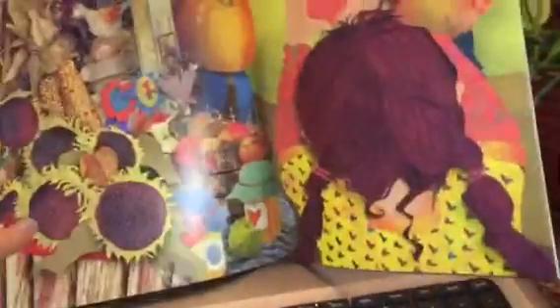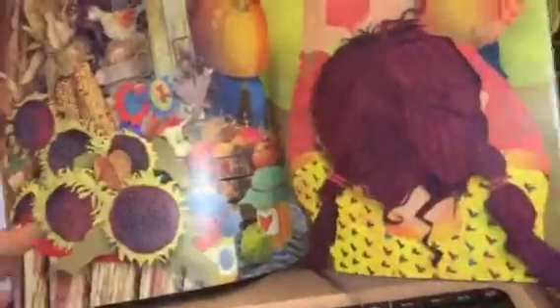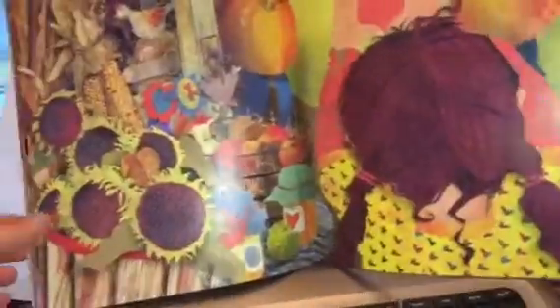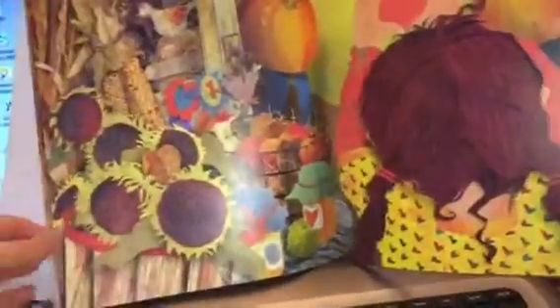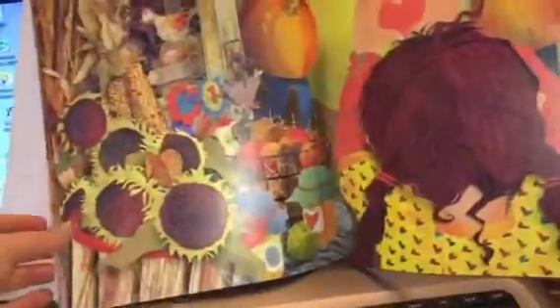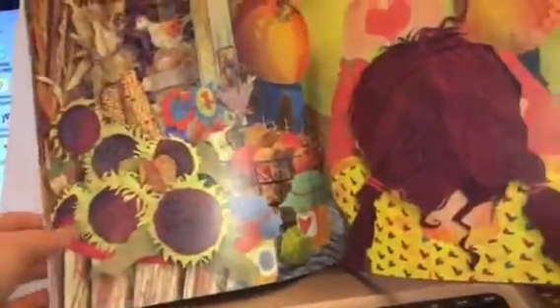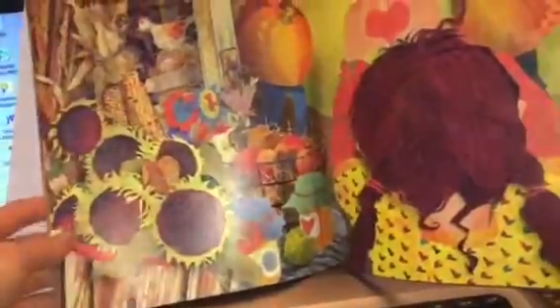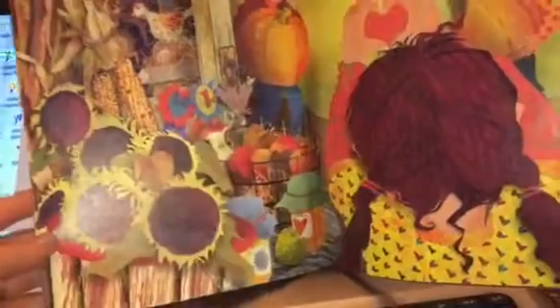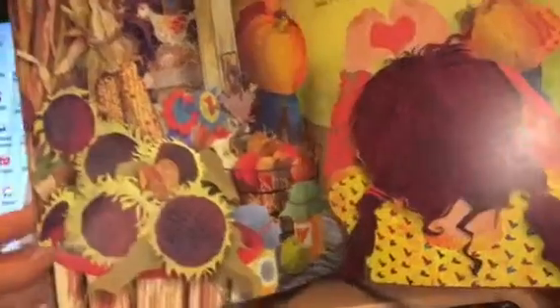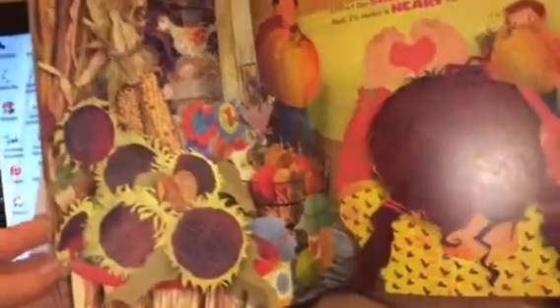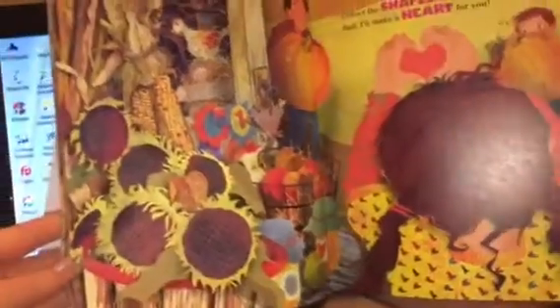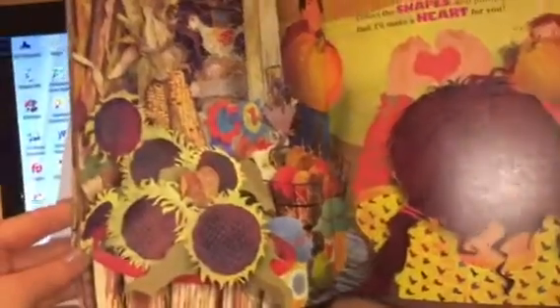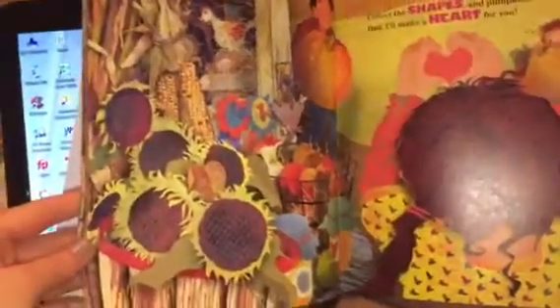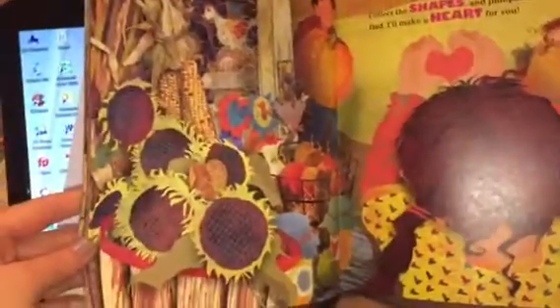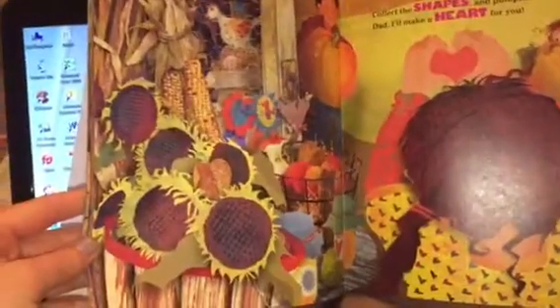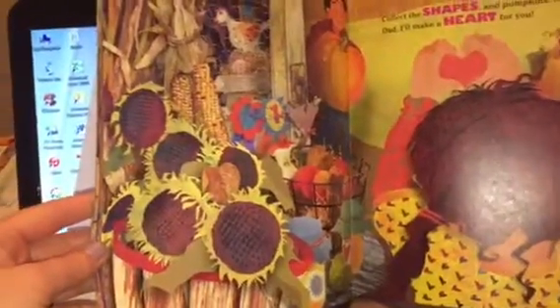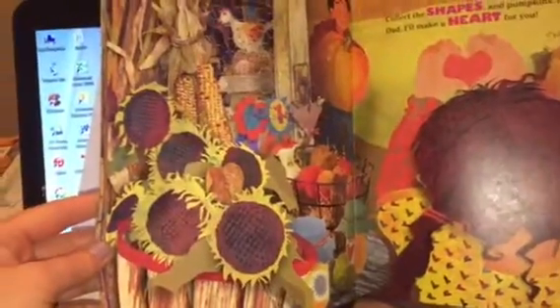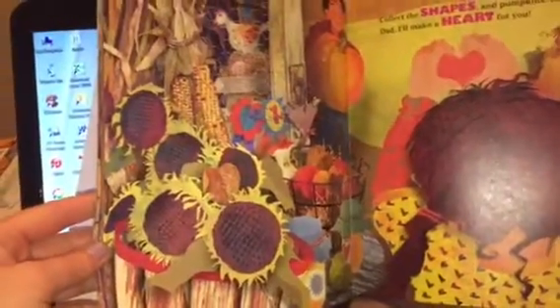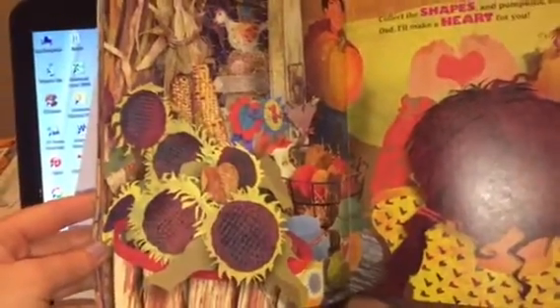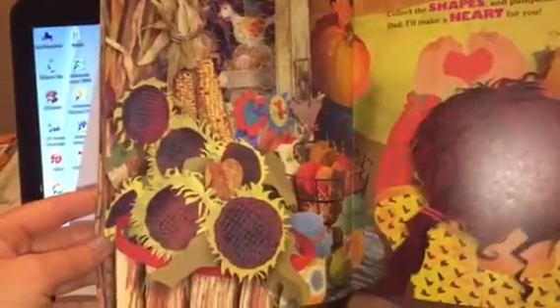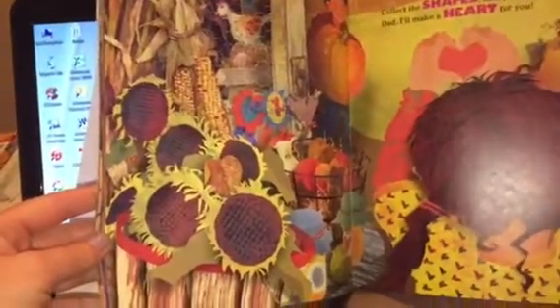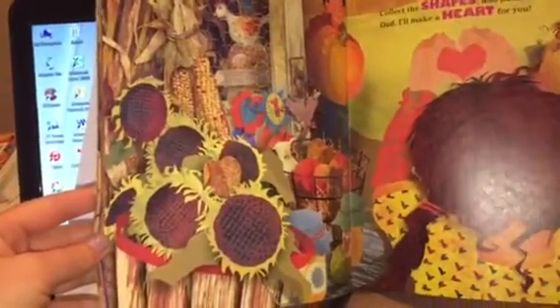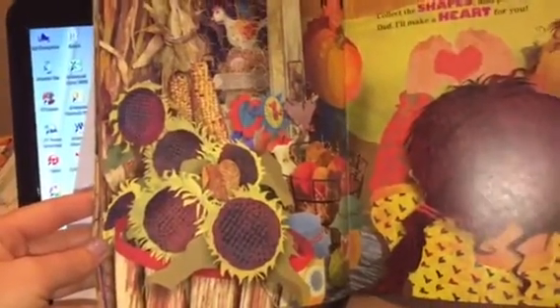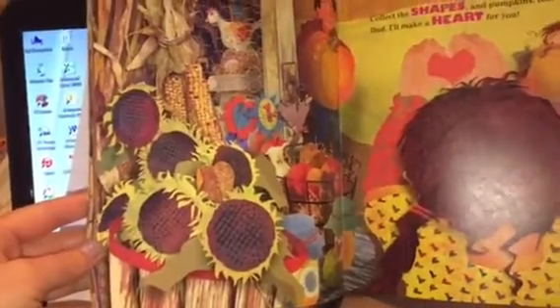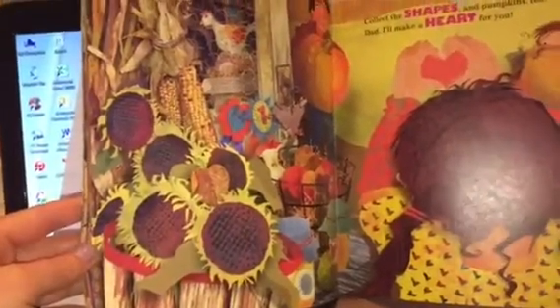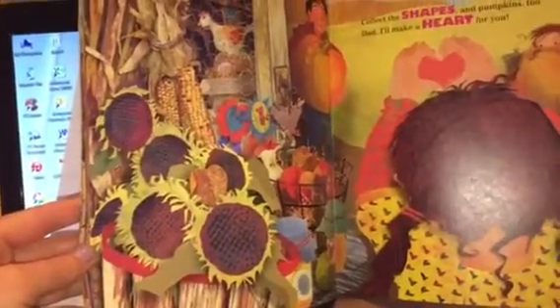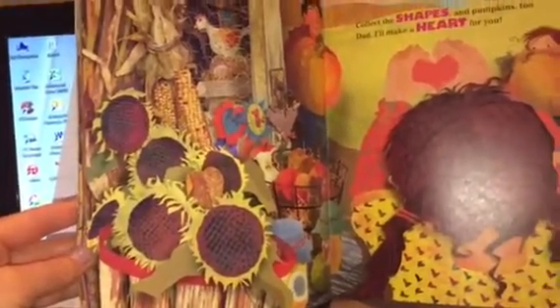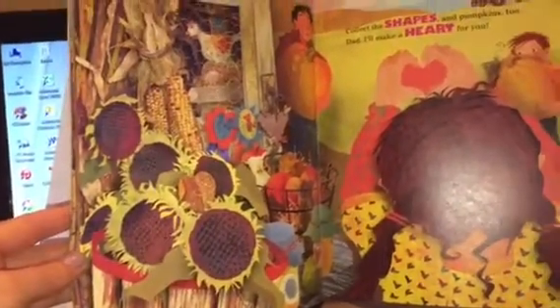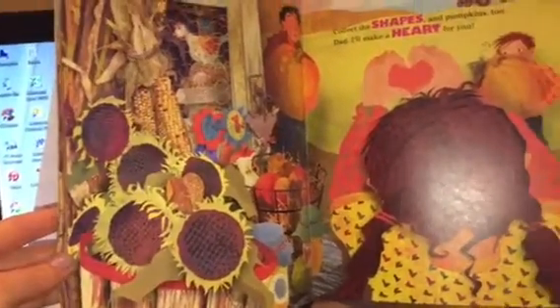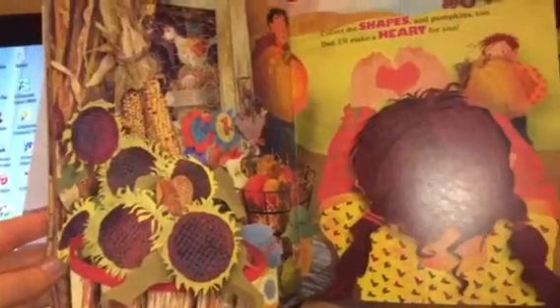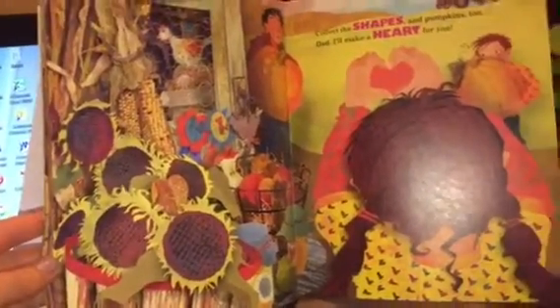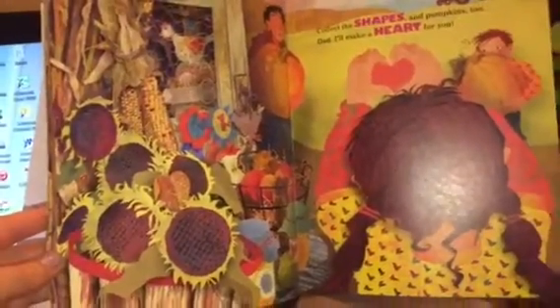Collect the shapes and pumpkins too. Dad, I'll make a heart for you.